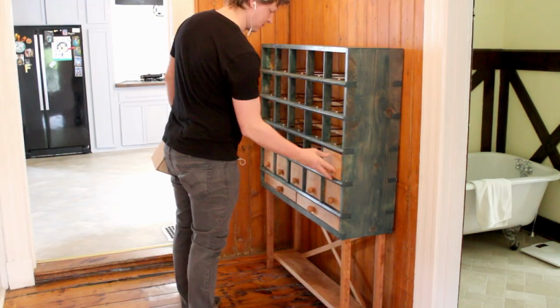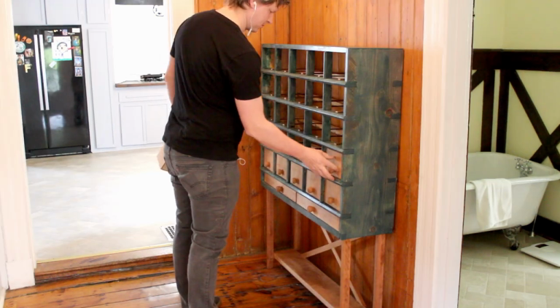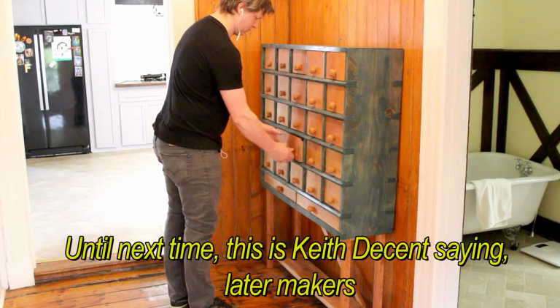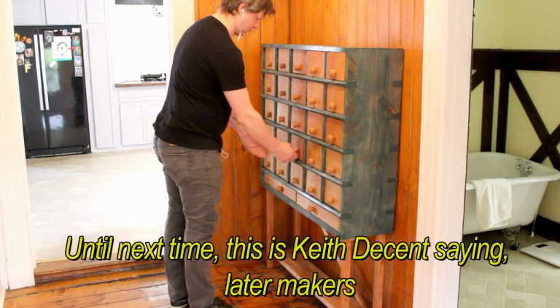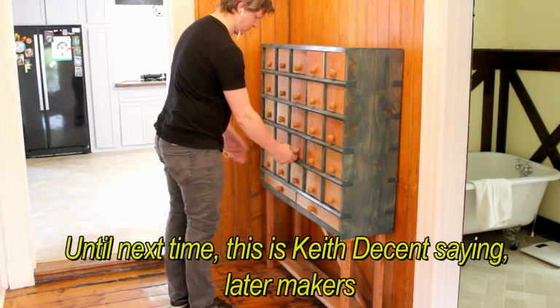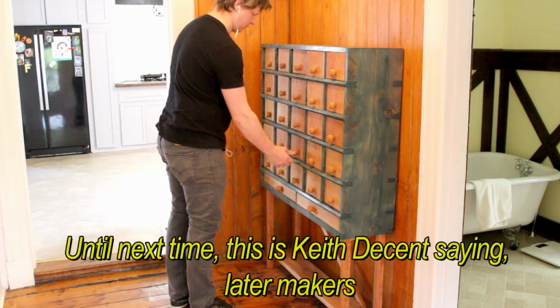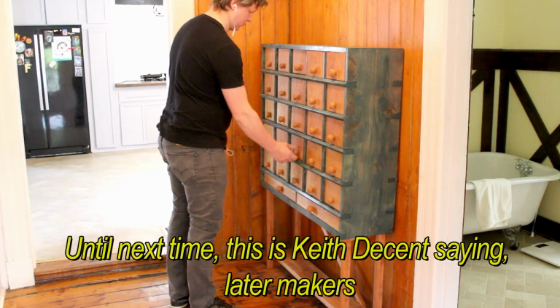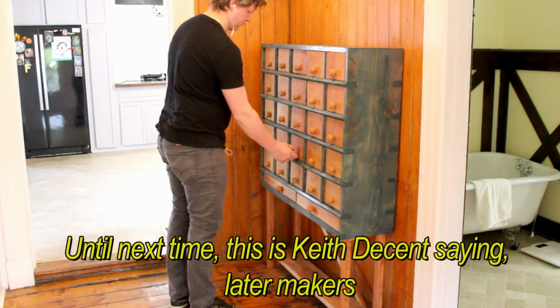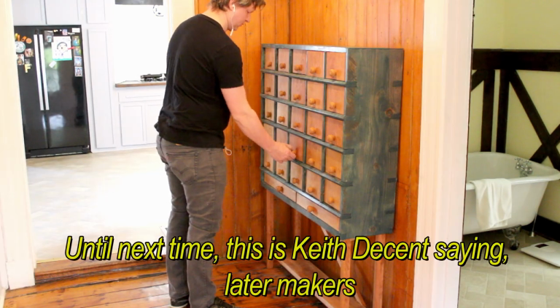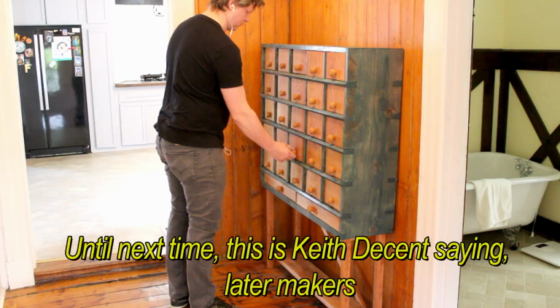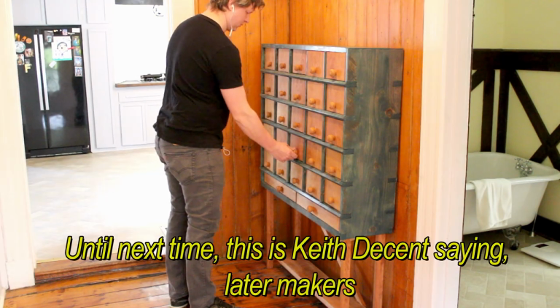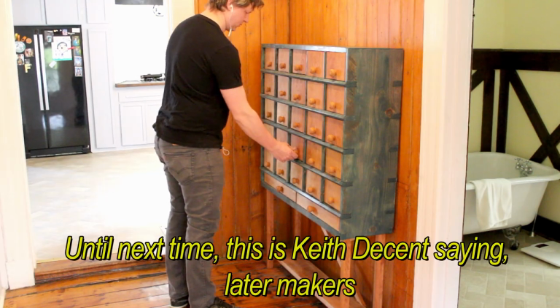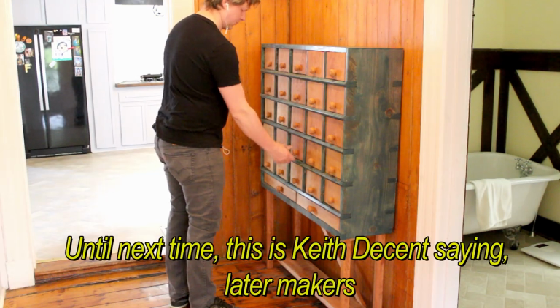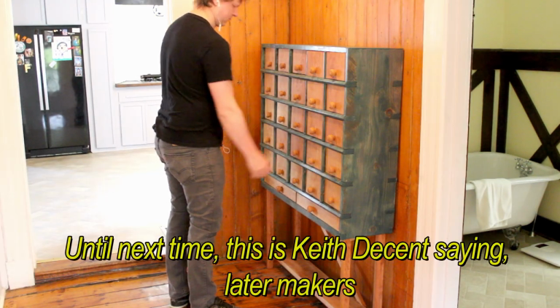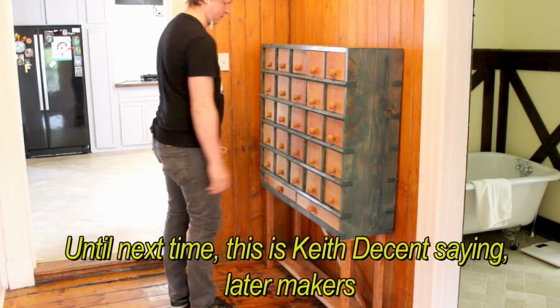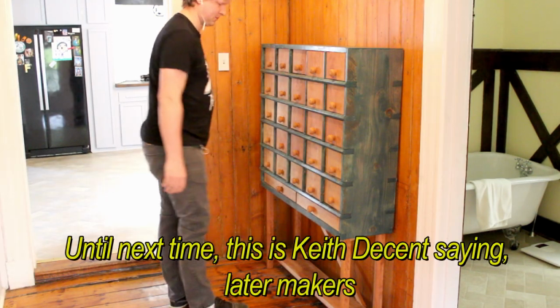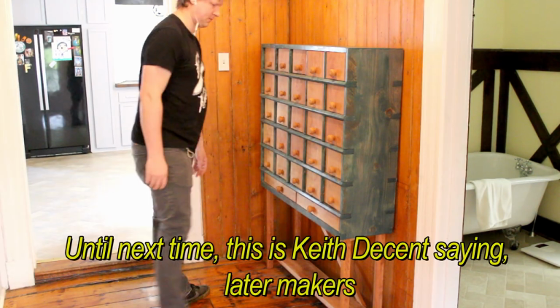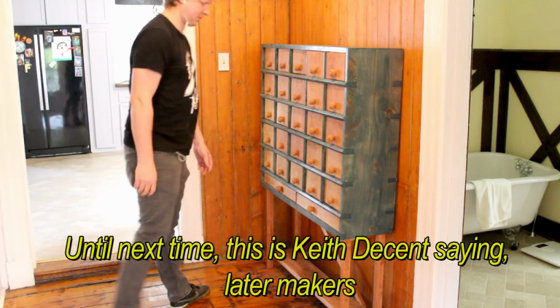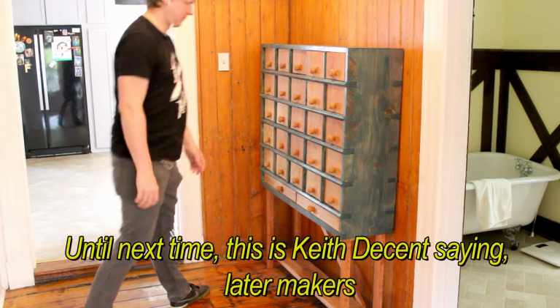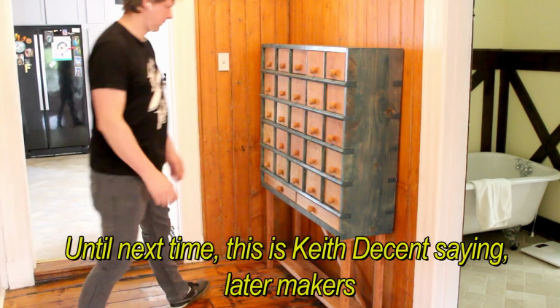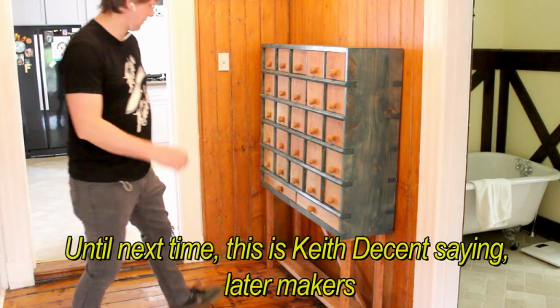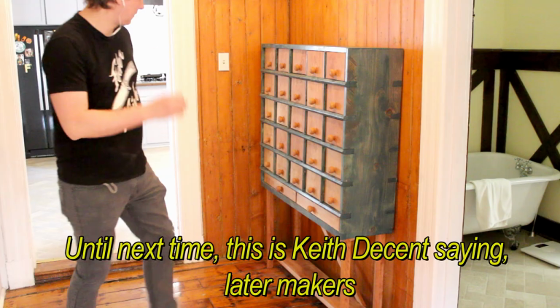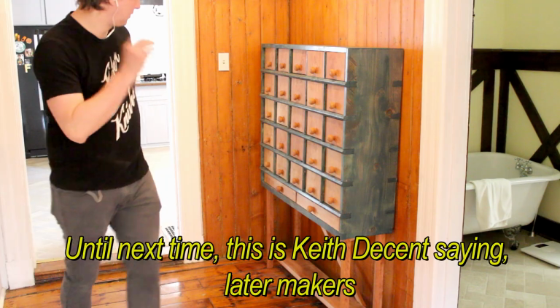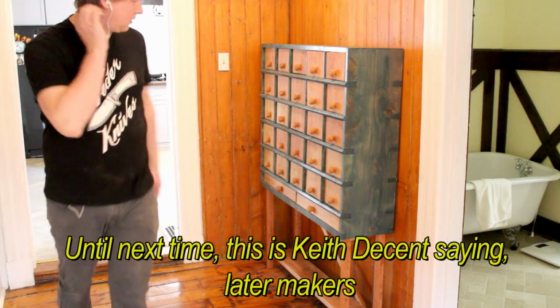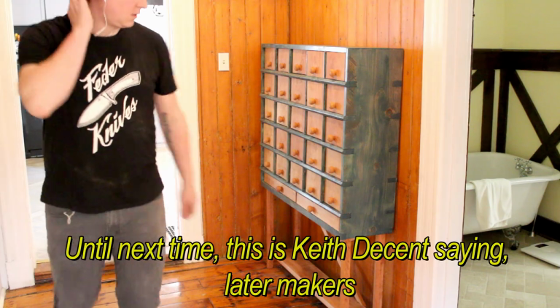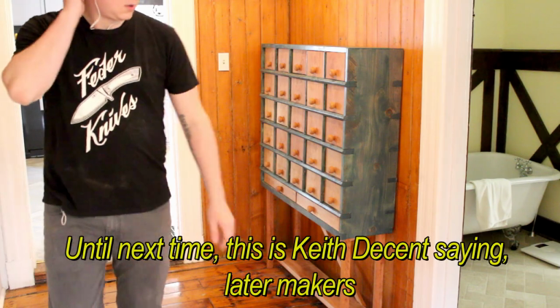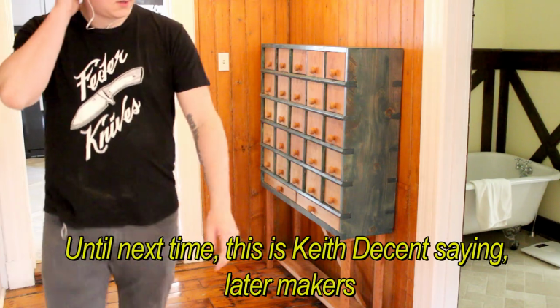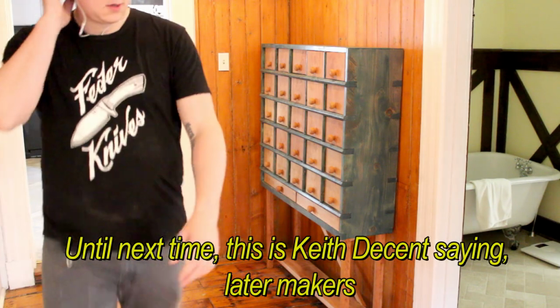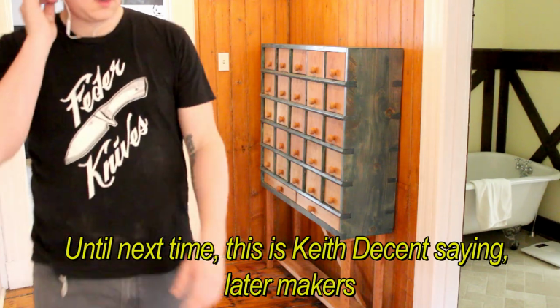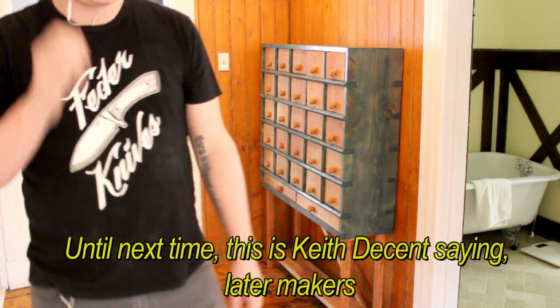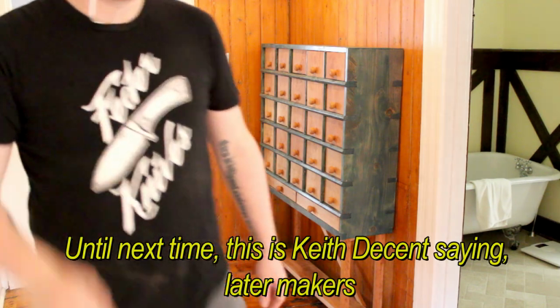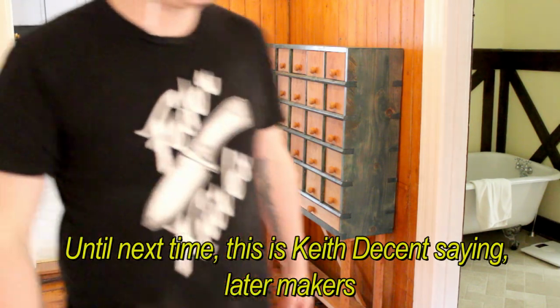Until next time, this is Kit Decent saying: later, makers.